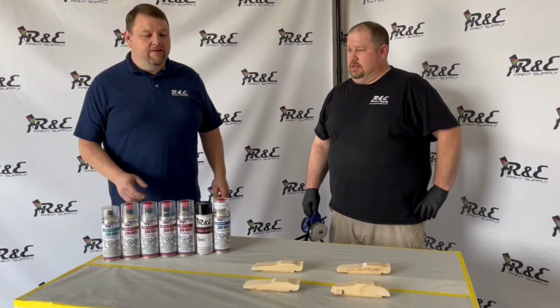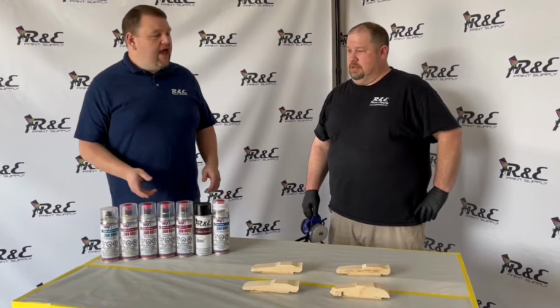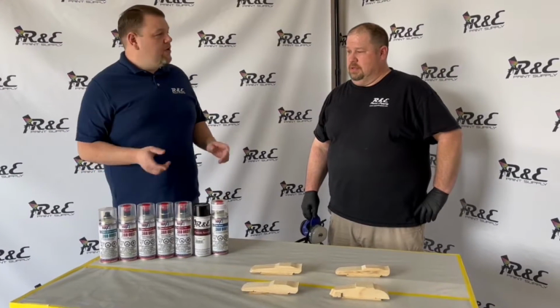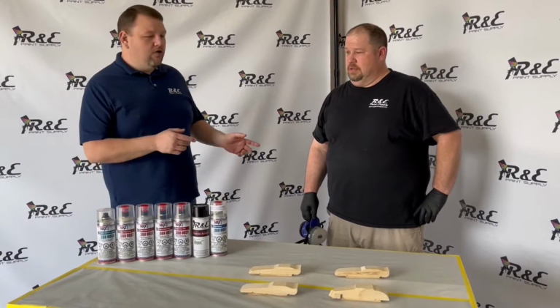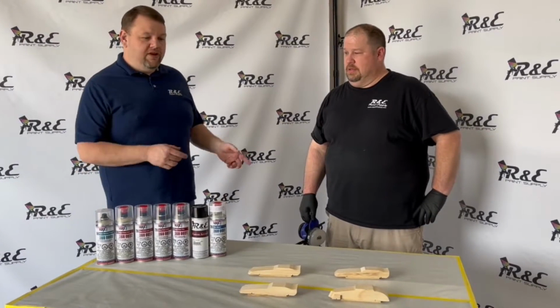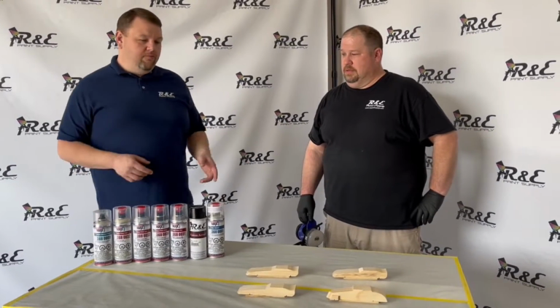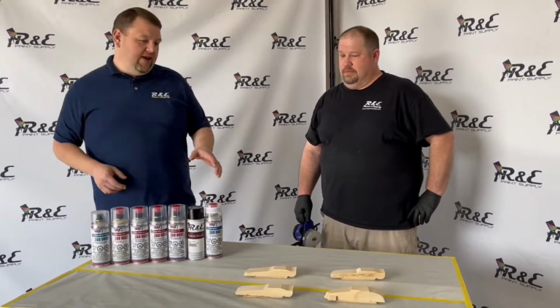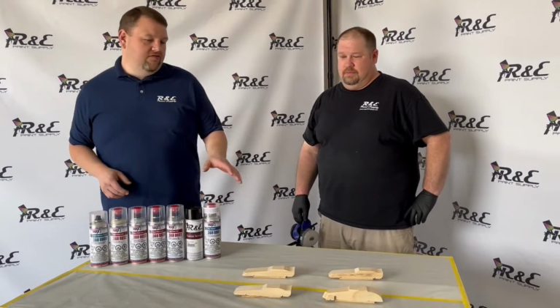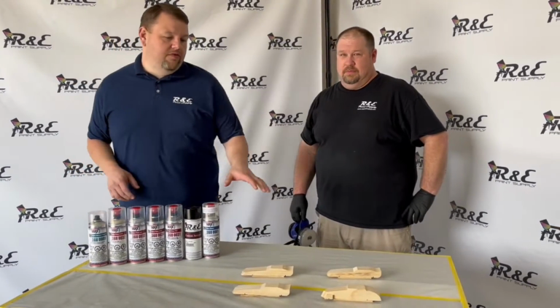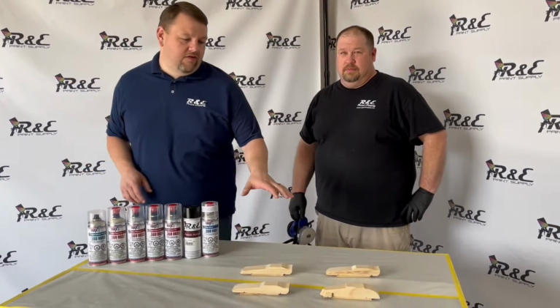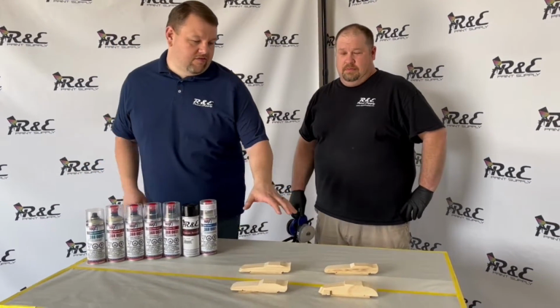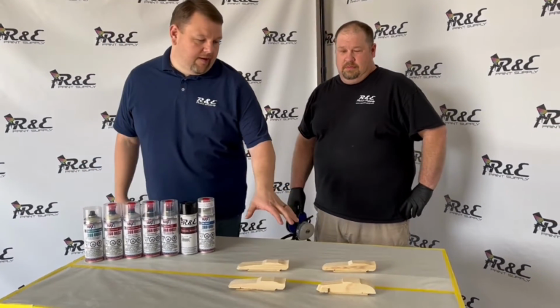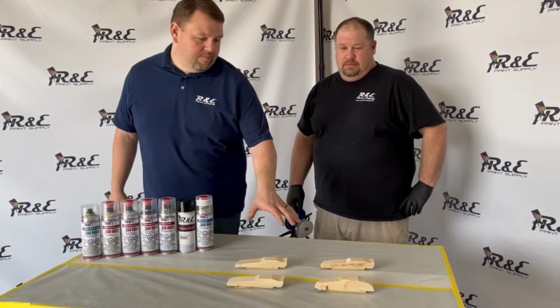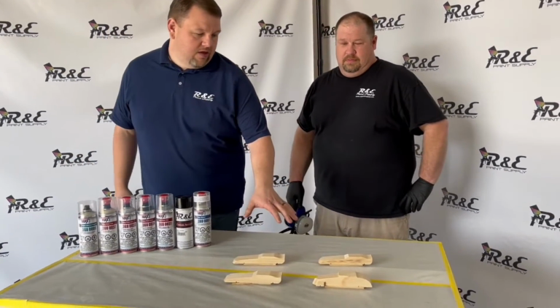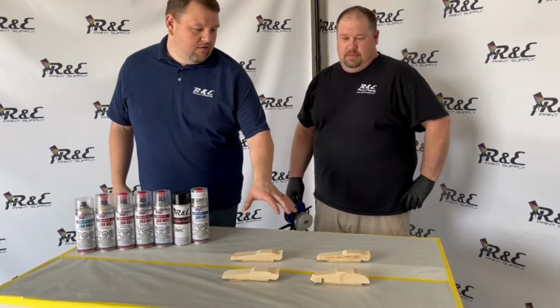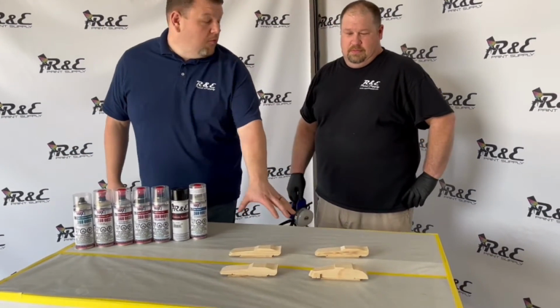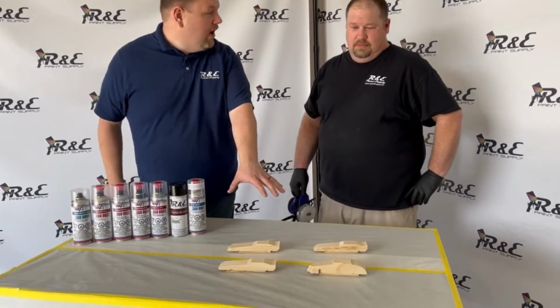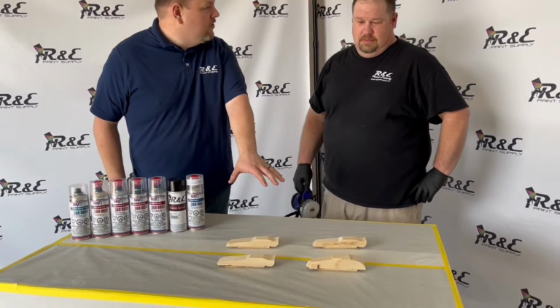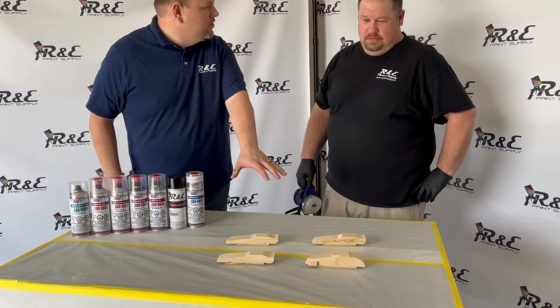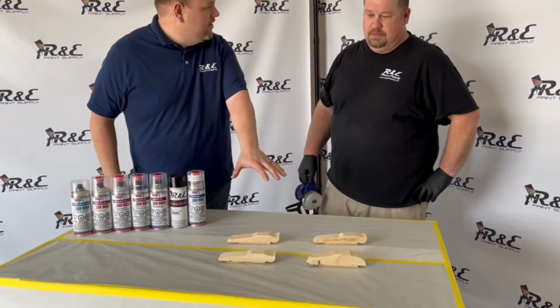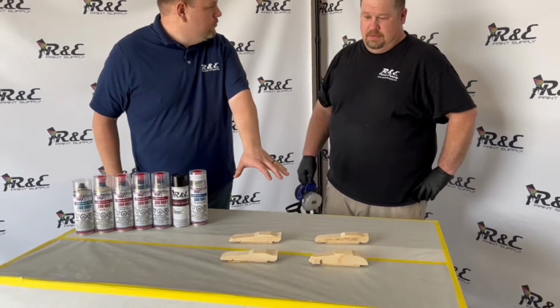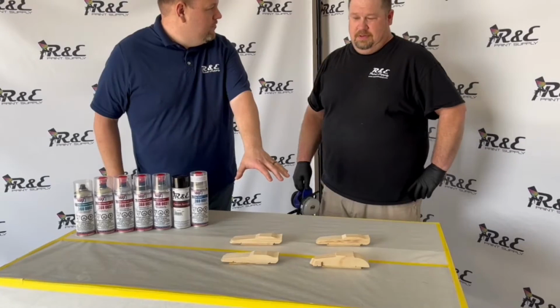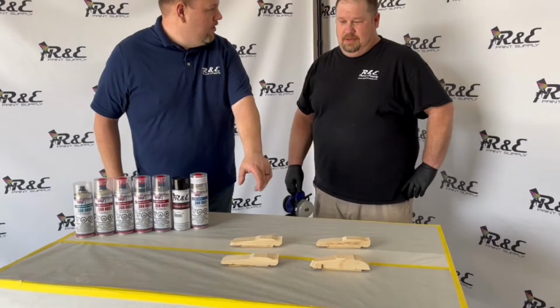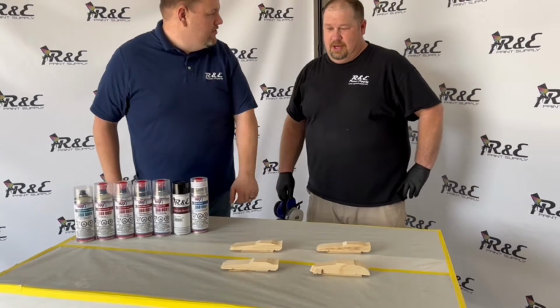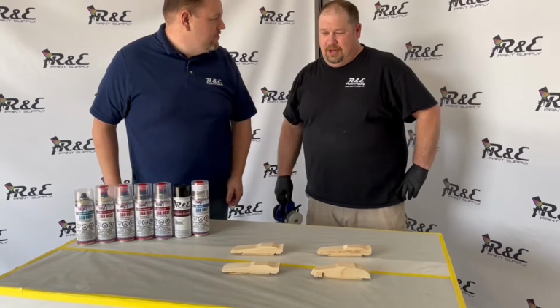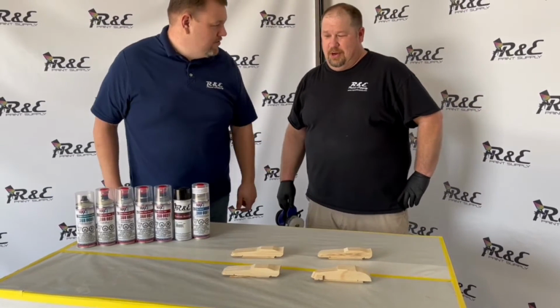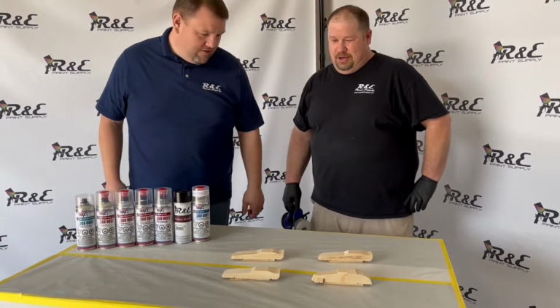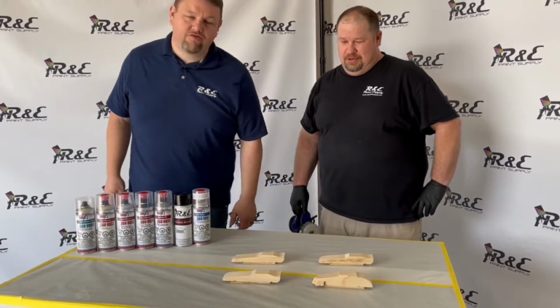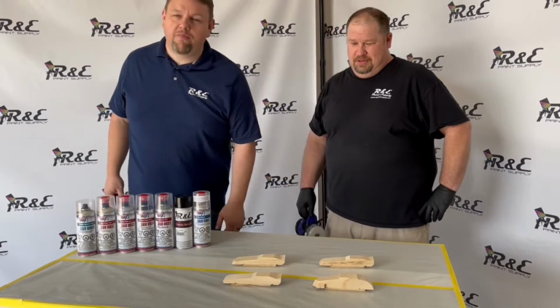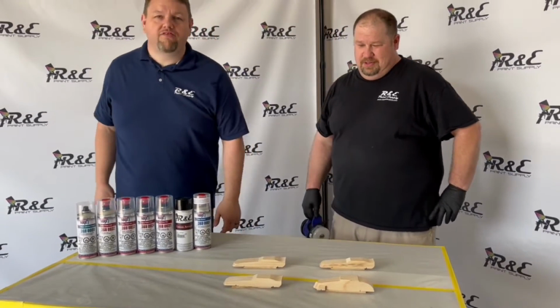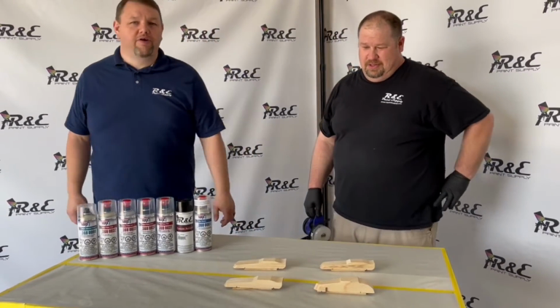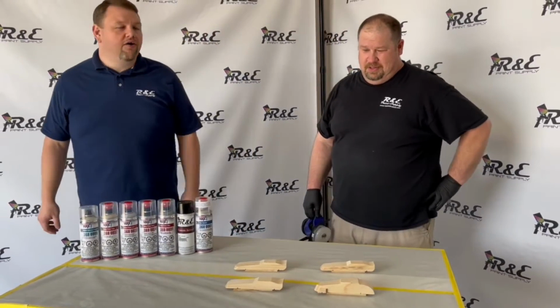Today we're going to be painting some of these soapbox cars — derby cars, soapbox derby cars.